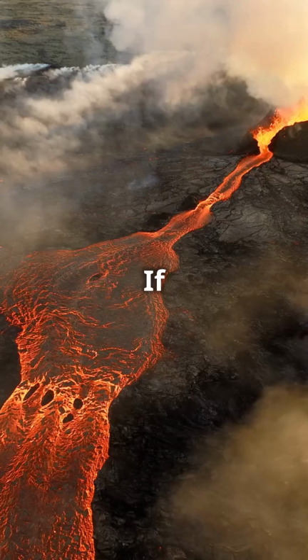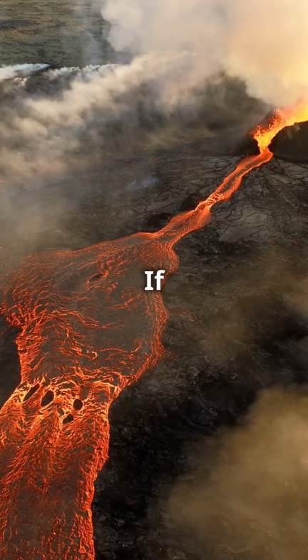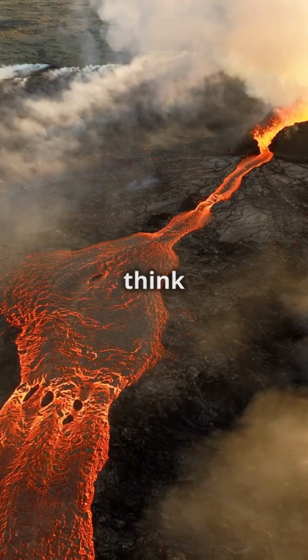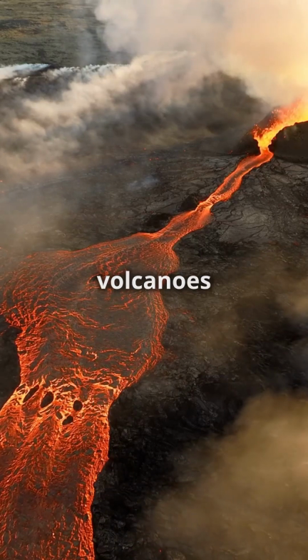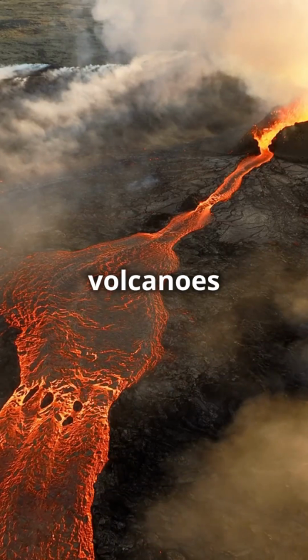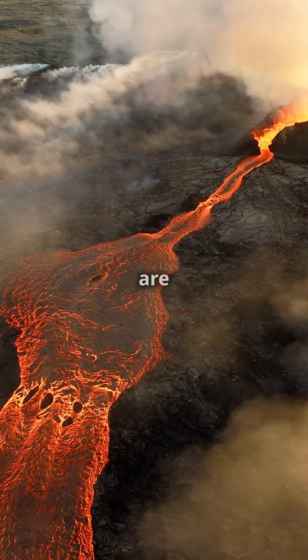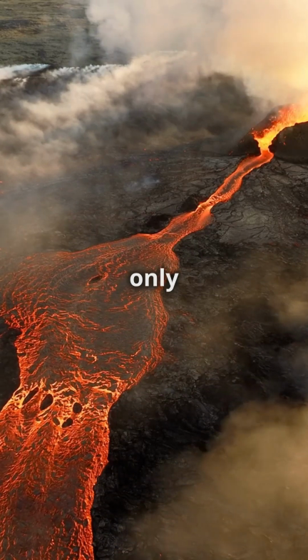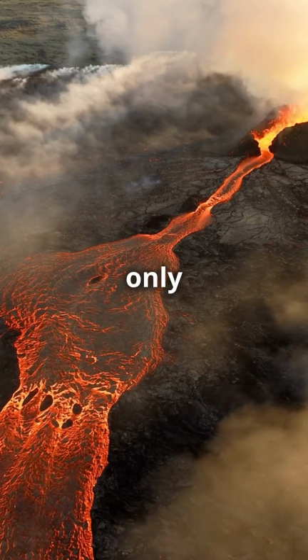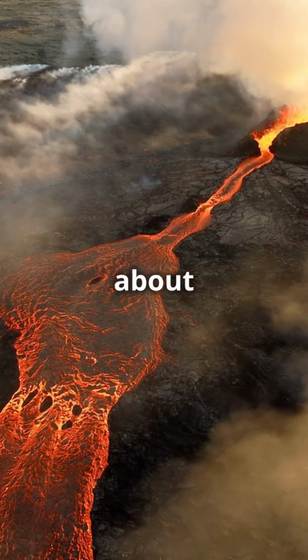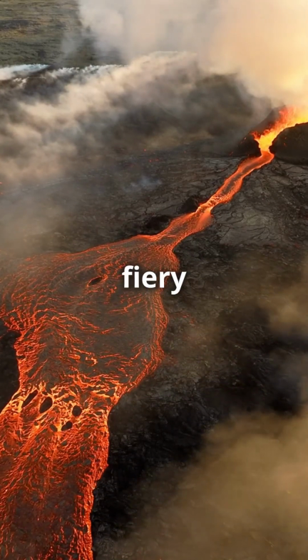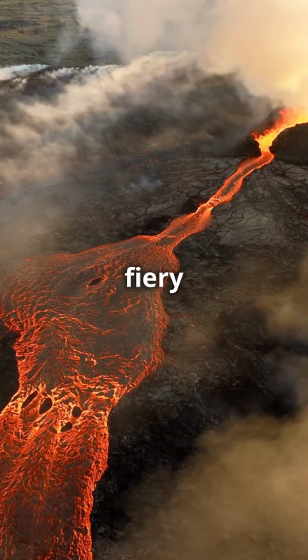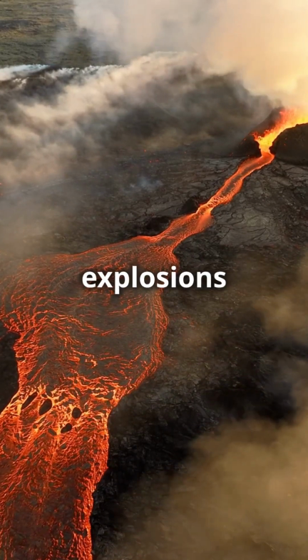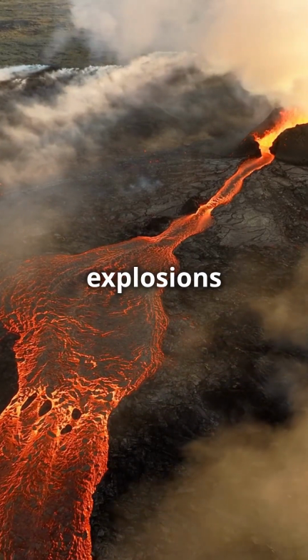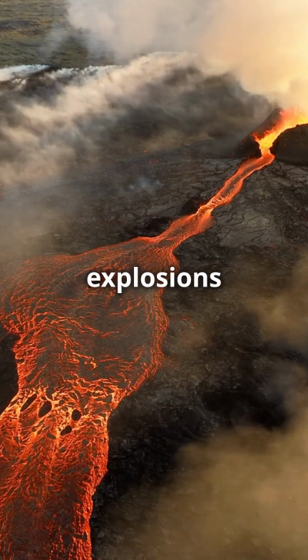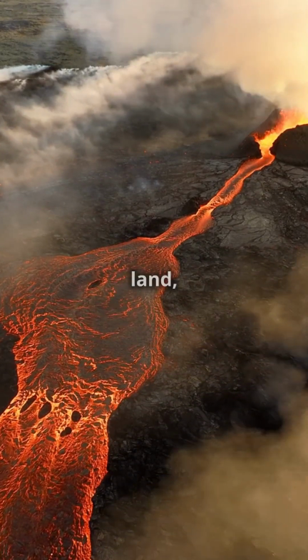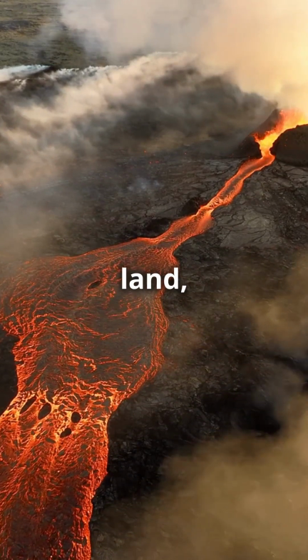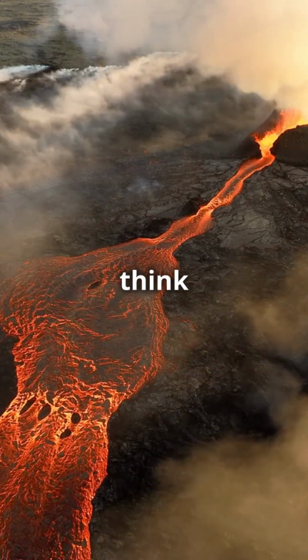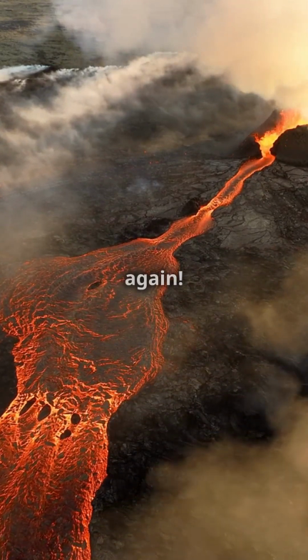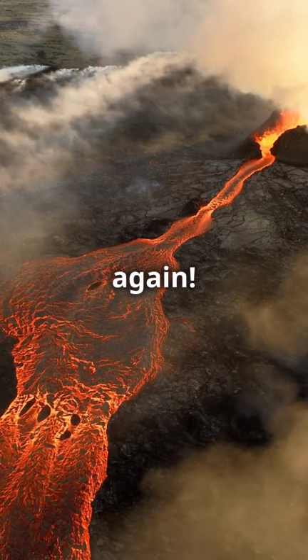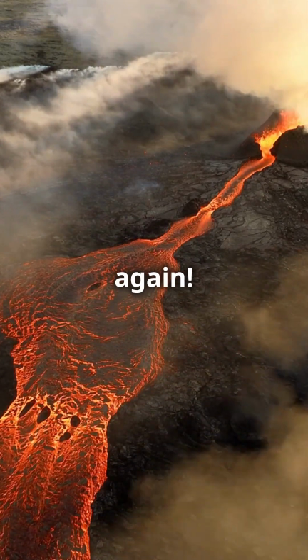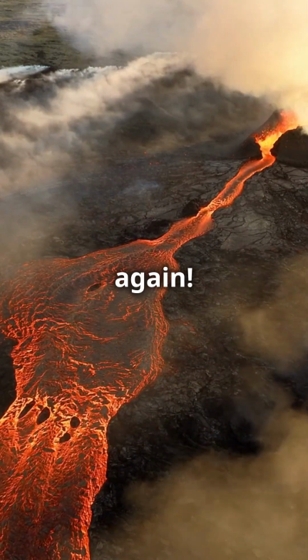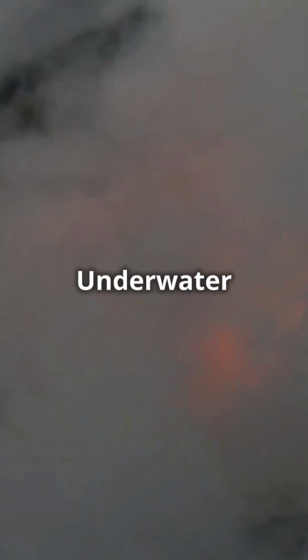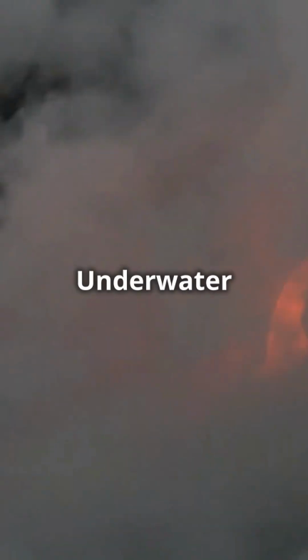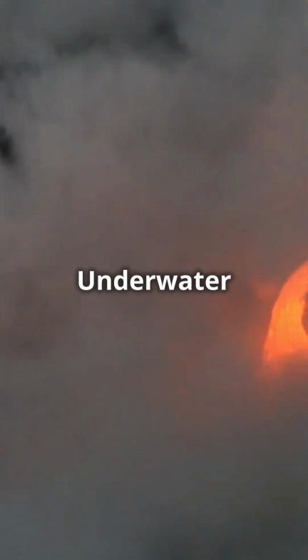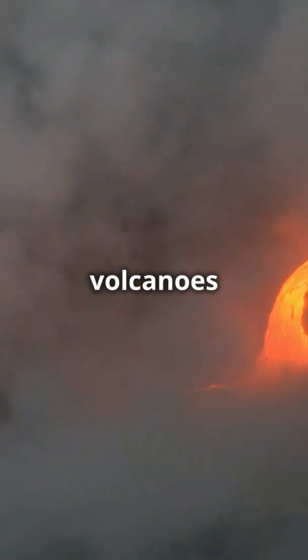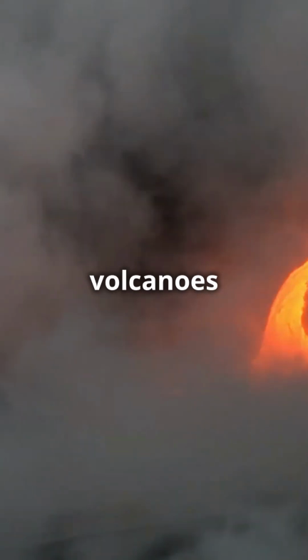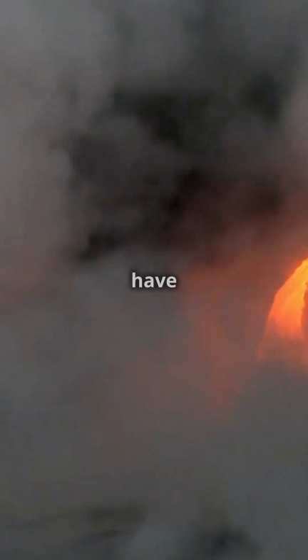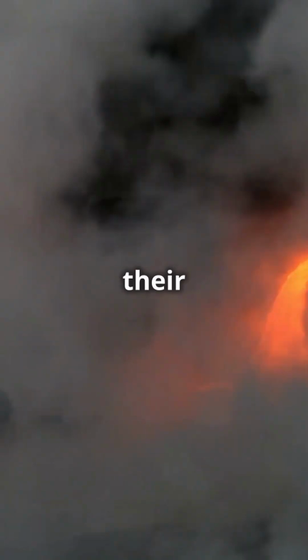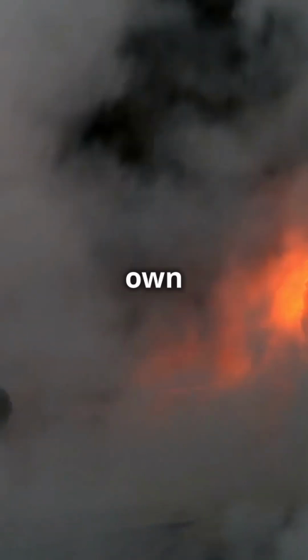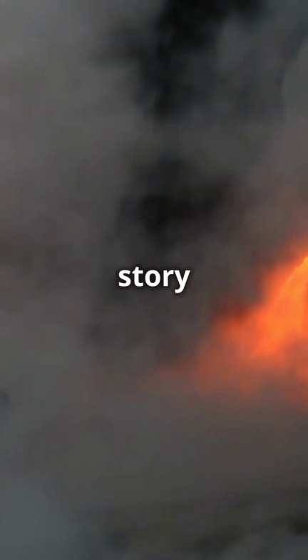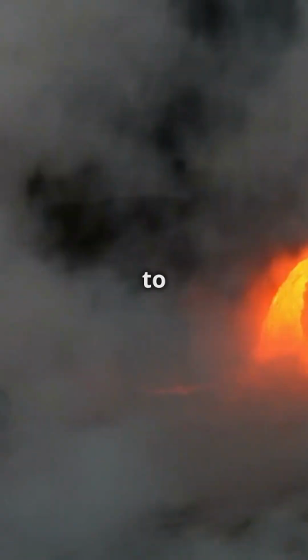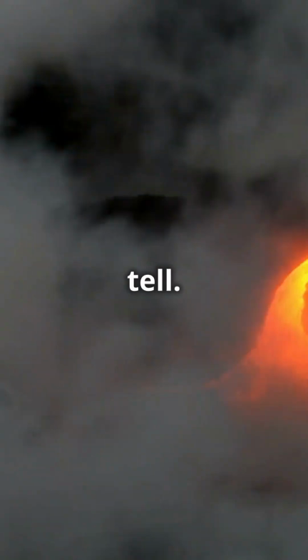If you think volcanoes are only about fiery explosions on land, think again. Underwater volcanoes have their own story to tell.